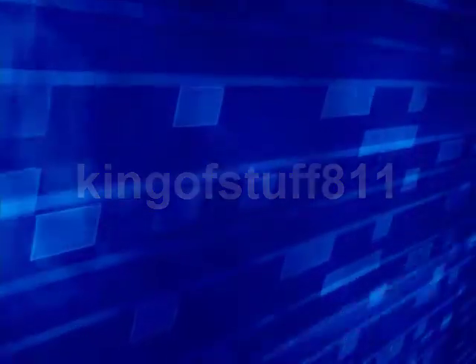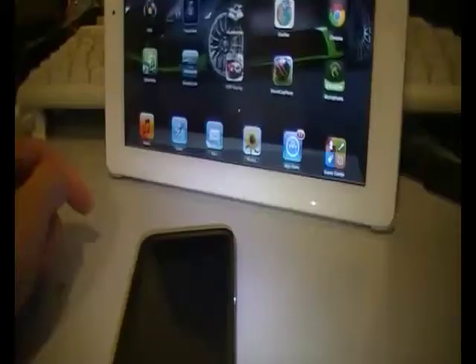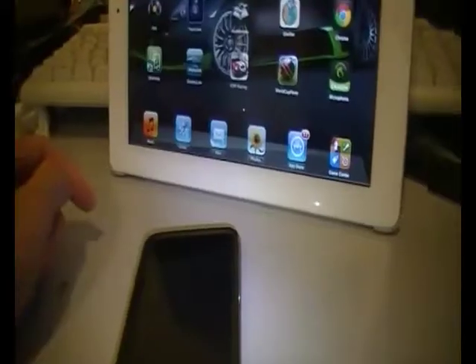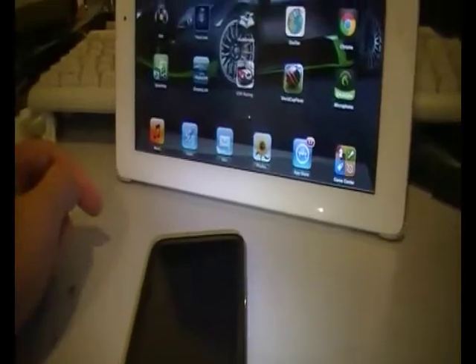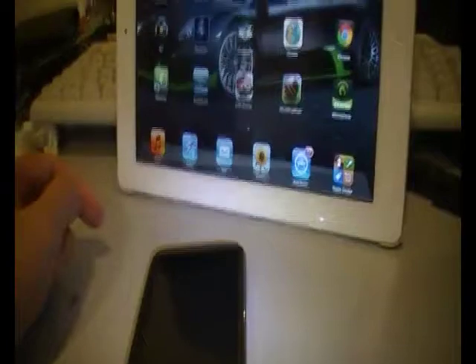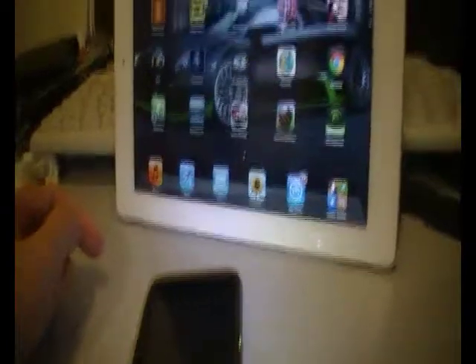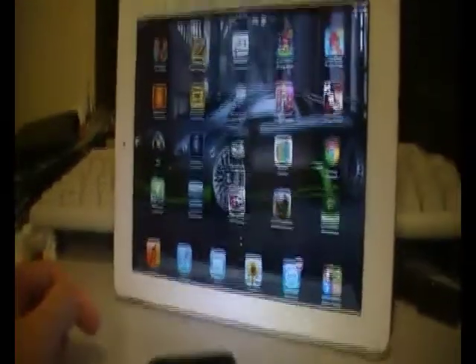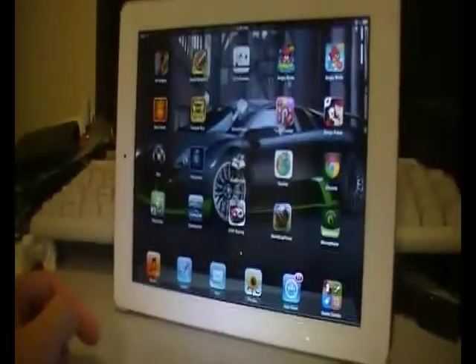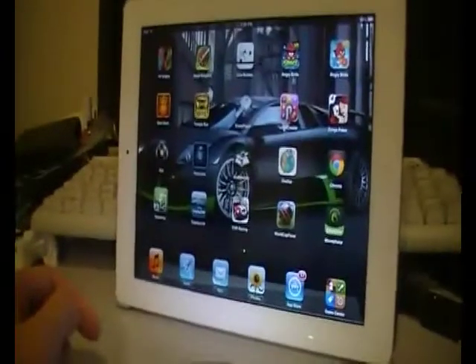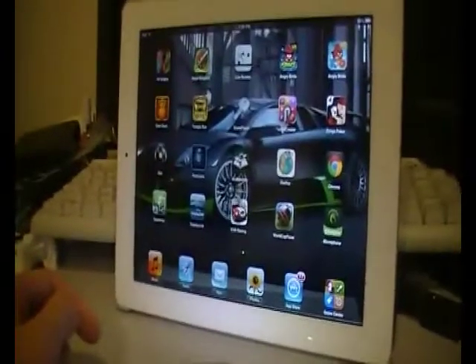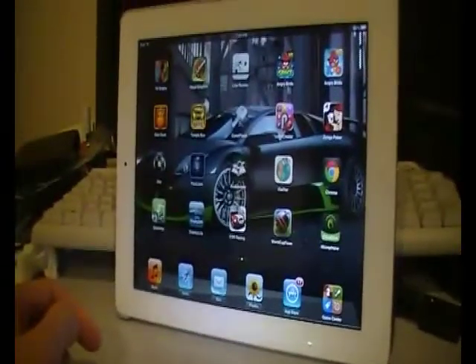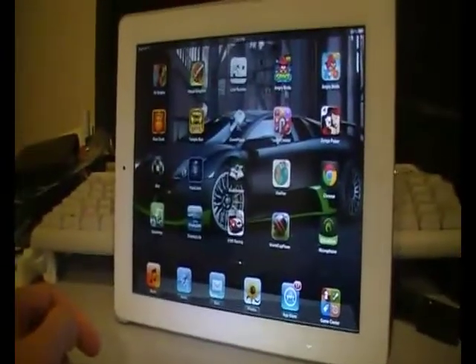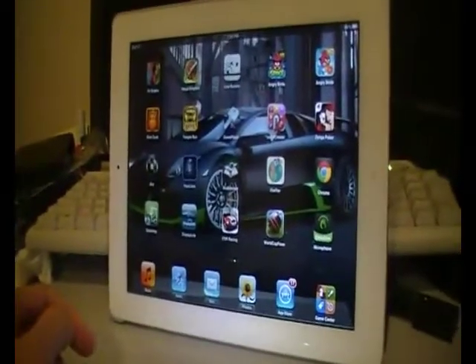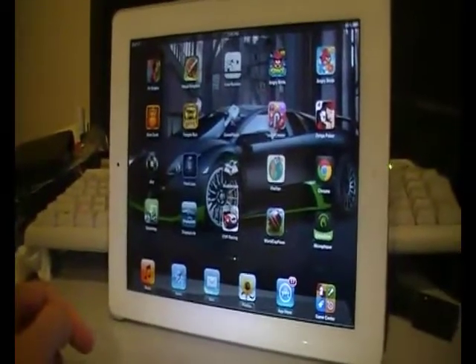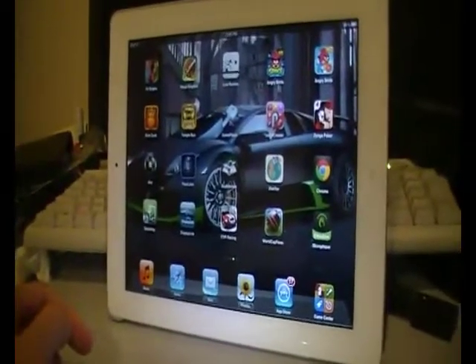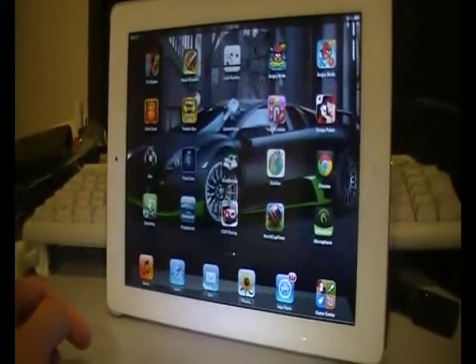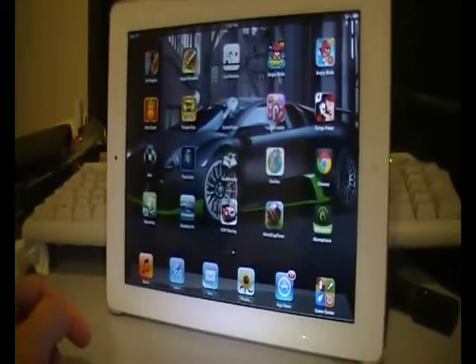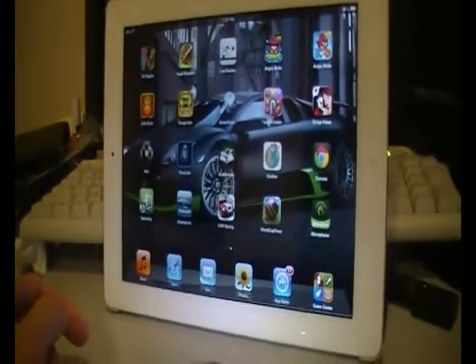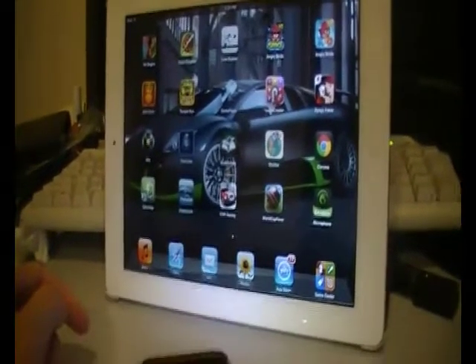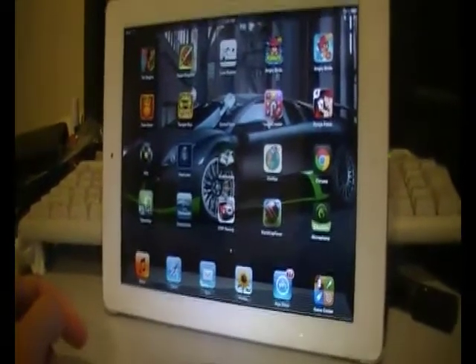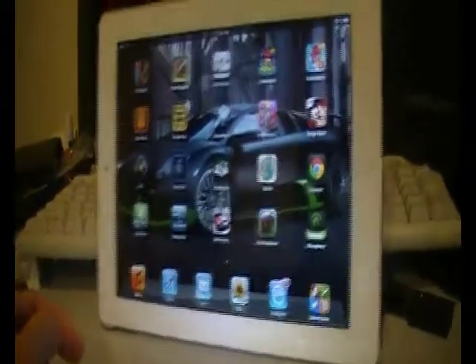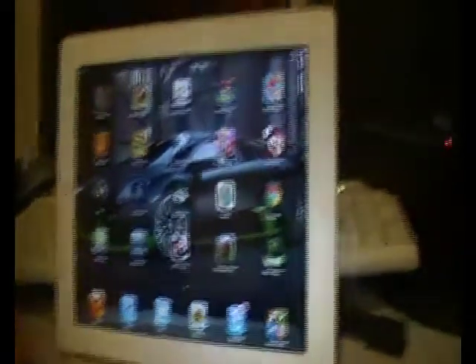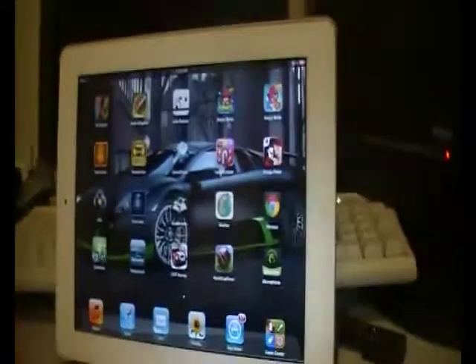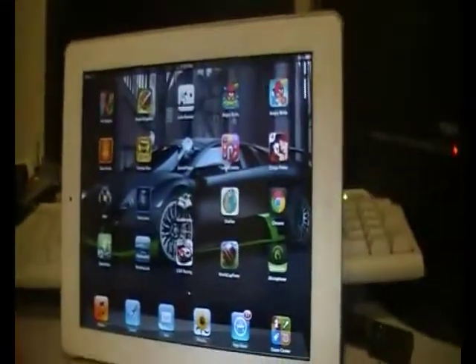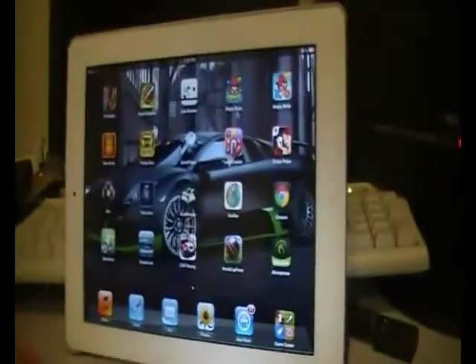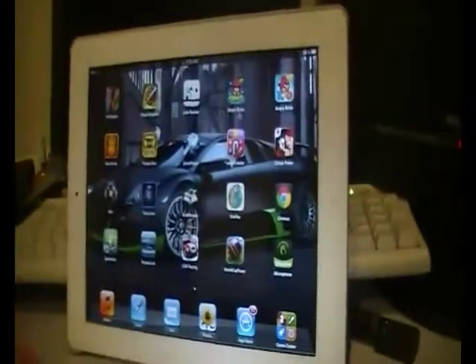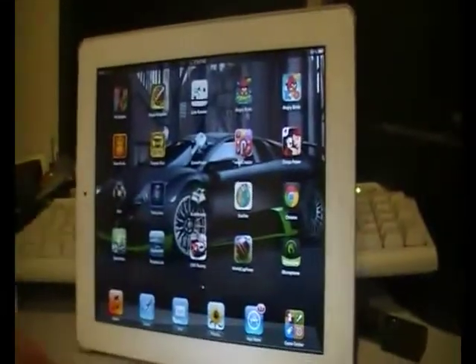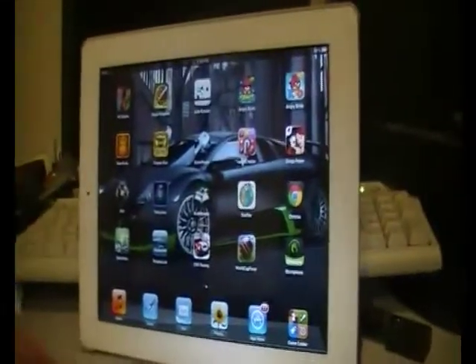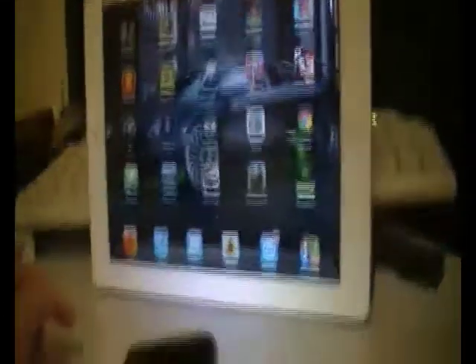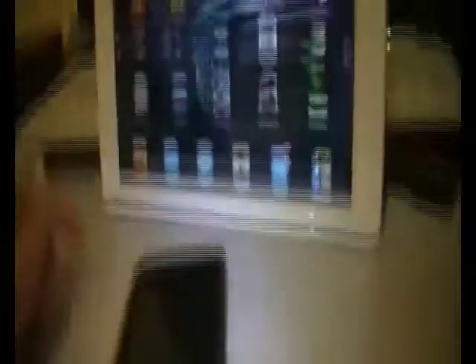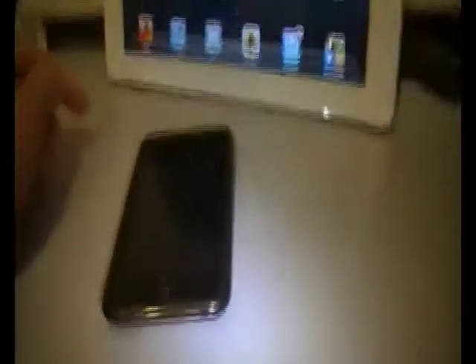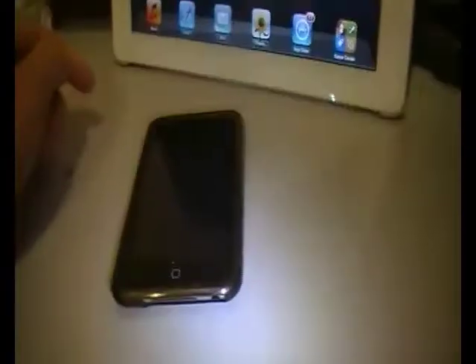Hey, this is kingofstuff811 here today and I'm gonna be showing you guys the coolest thing you can do with your iPad and iPhone.